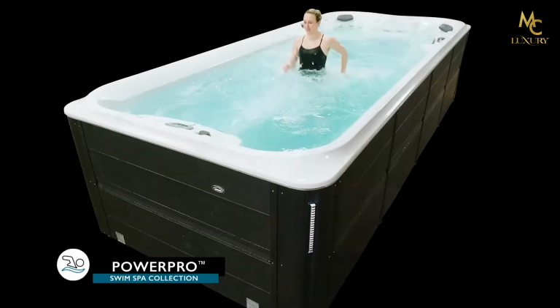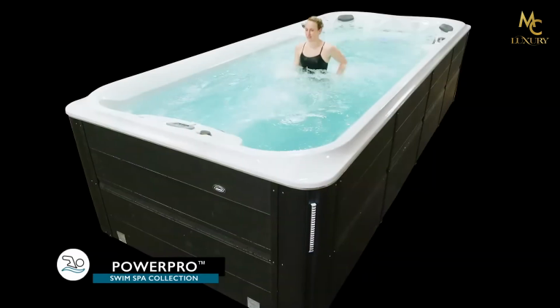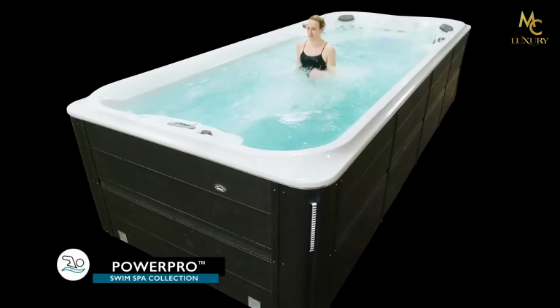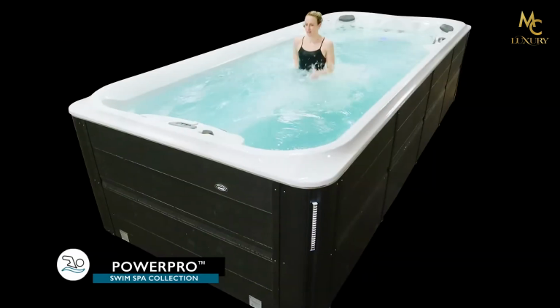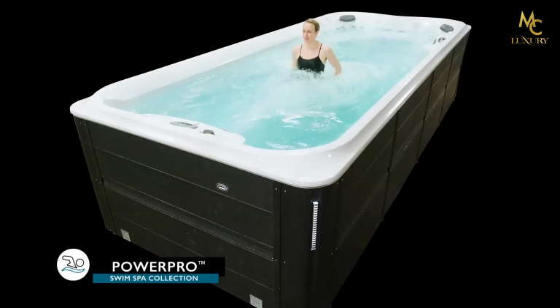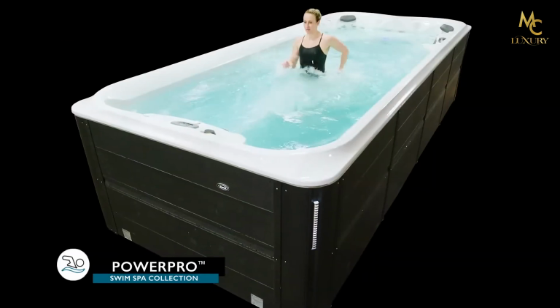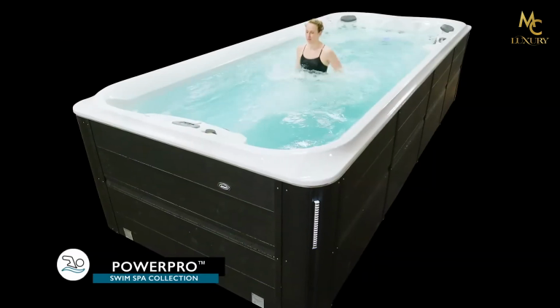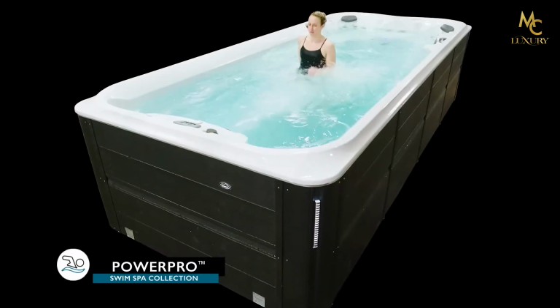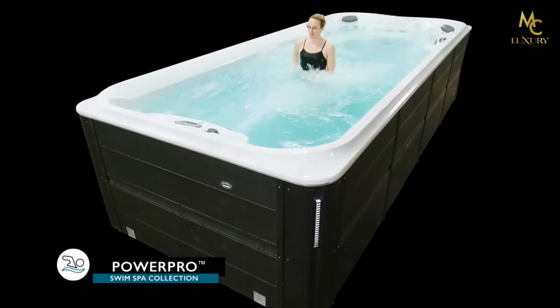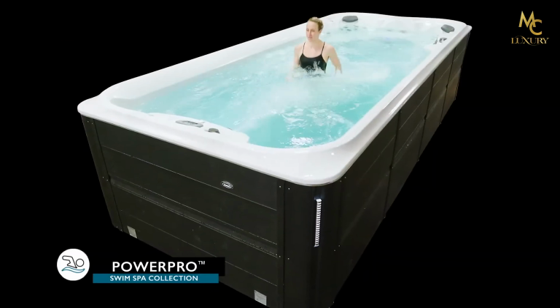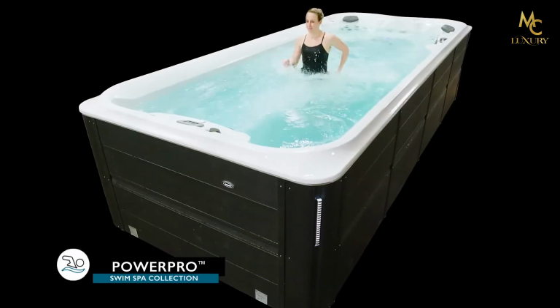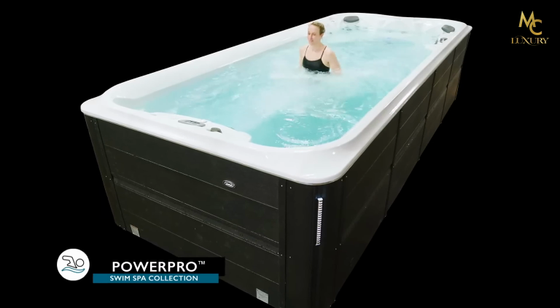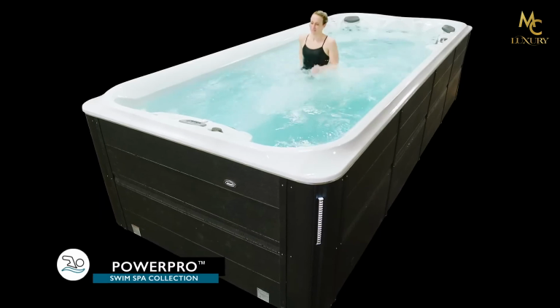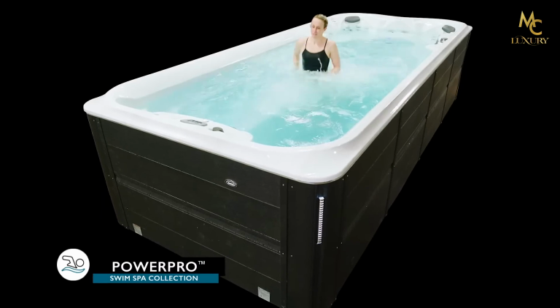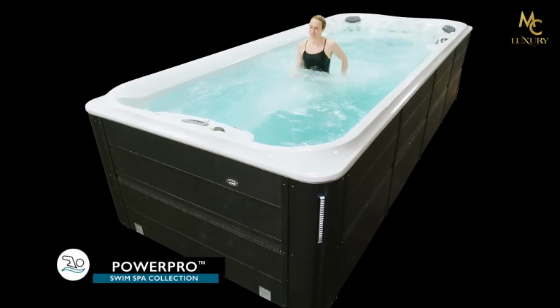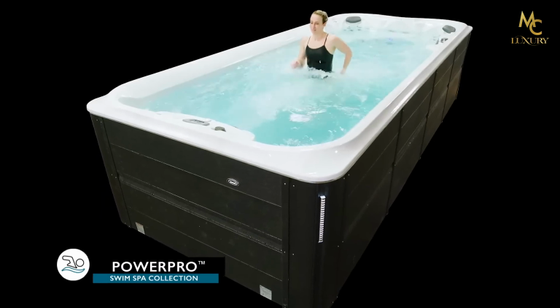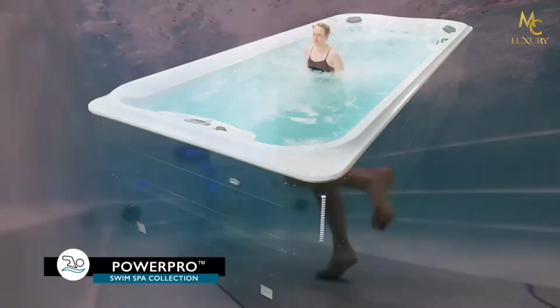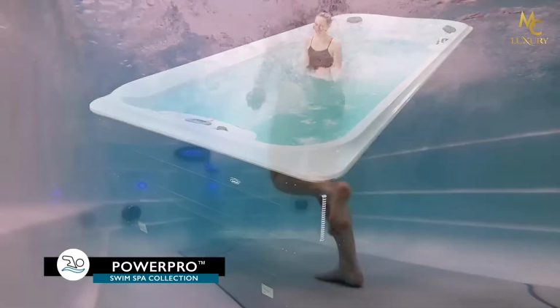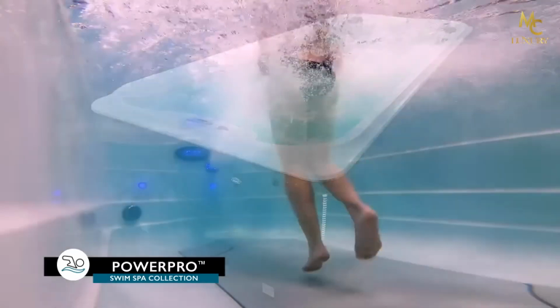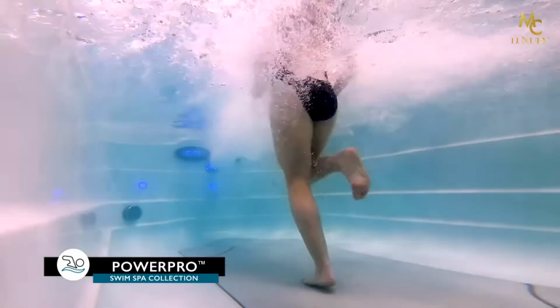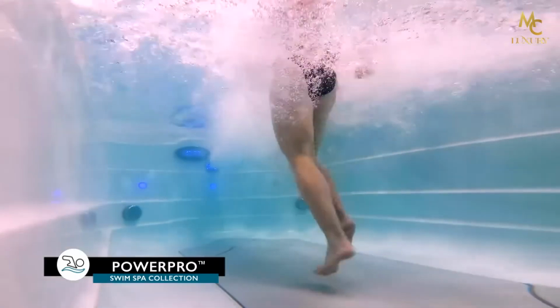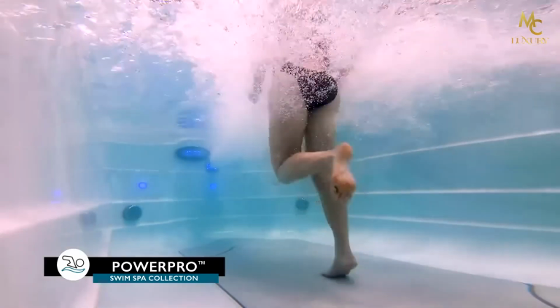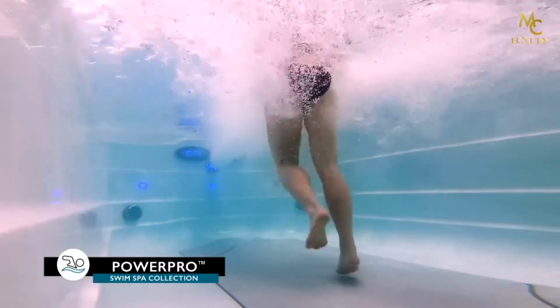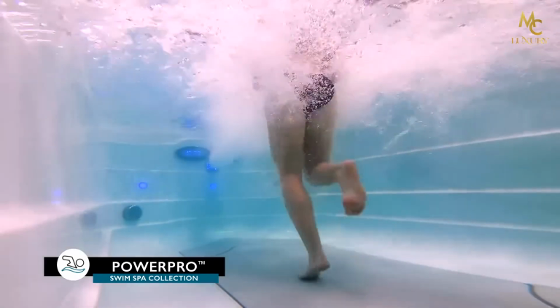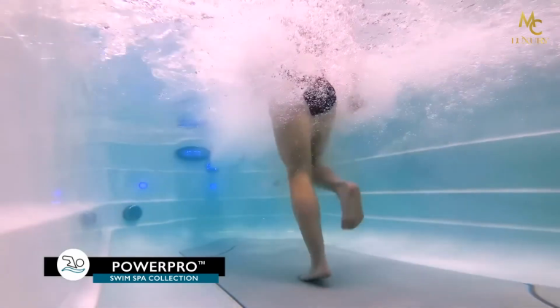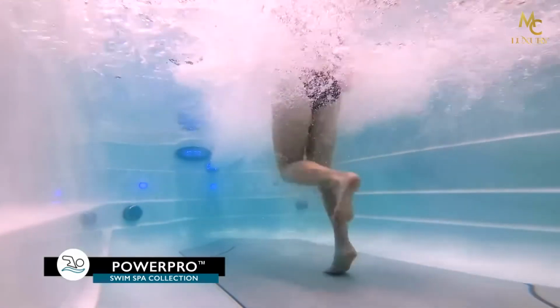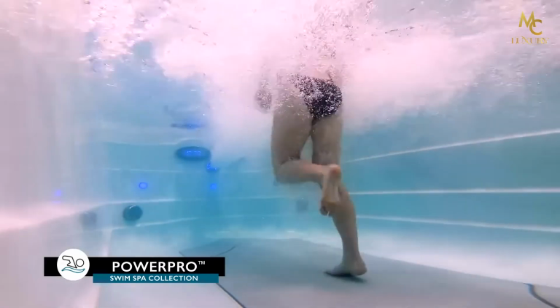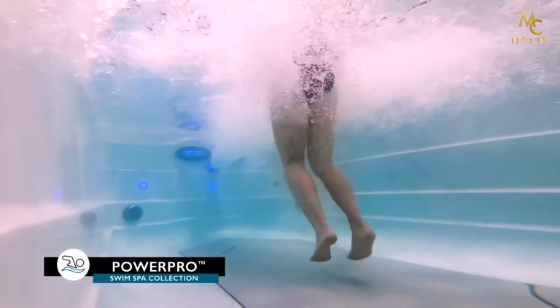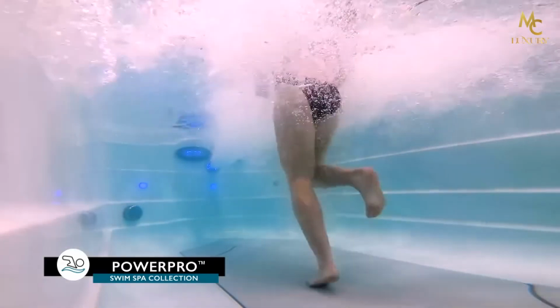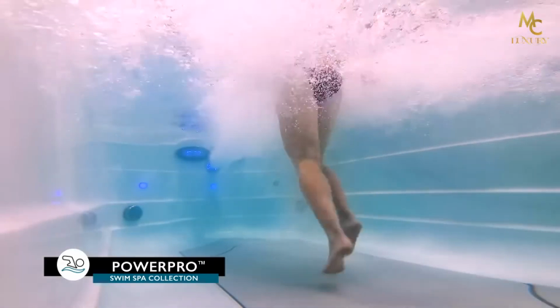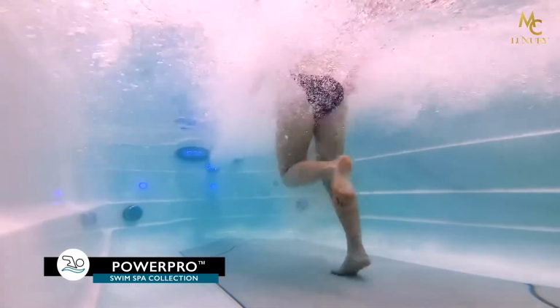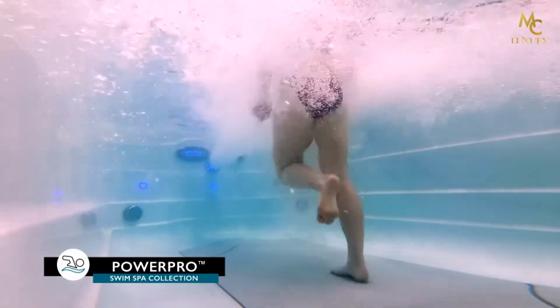Resistance training on a standard soft stride mat offers a low-impact jogging and walking alternative to dry land activity.